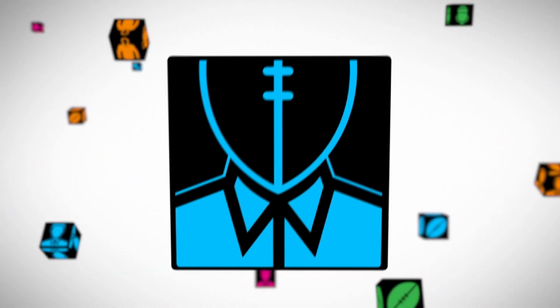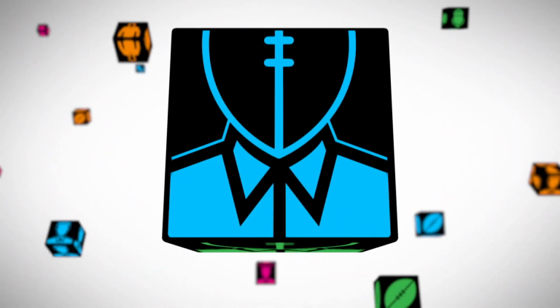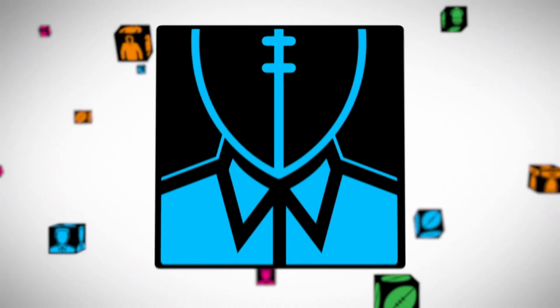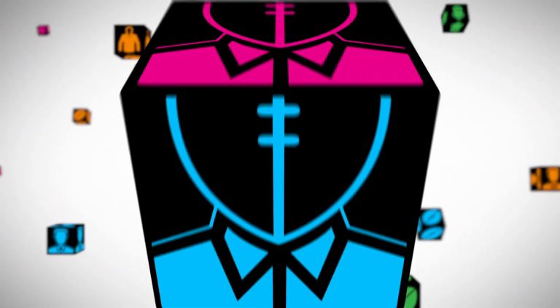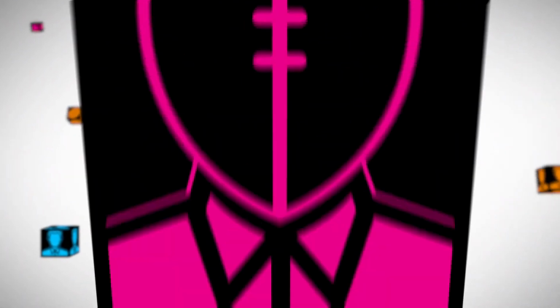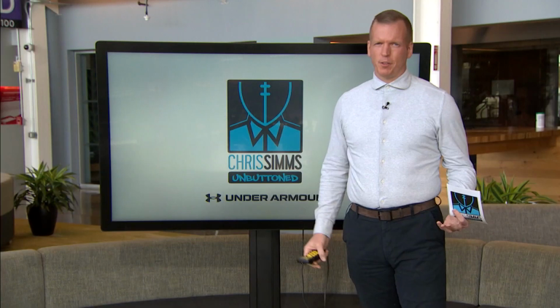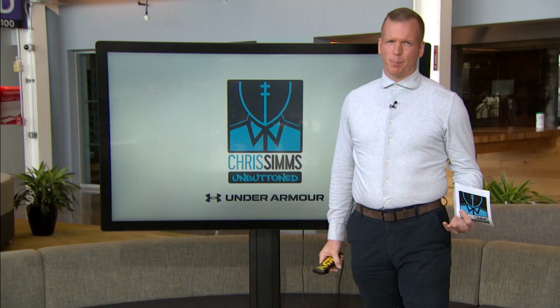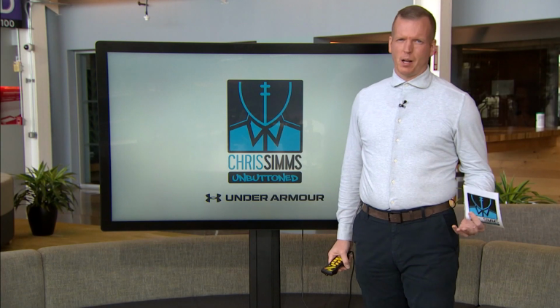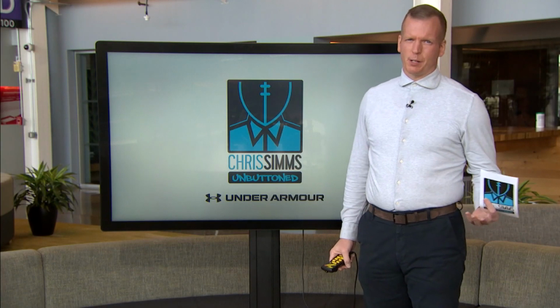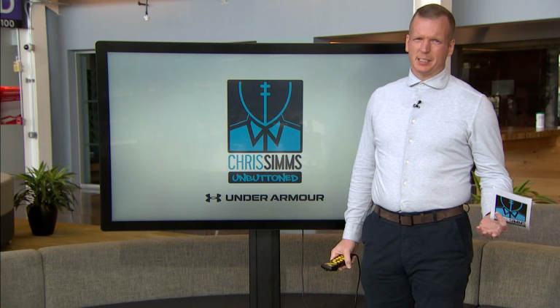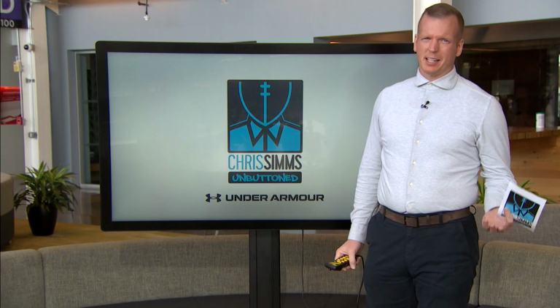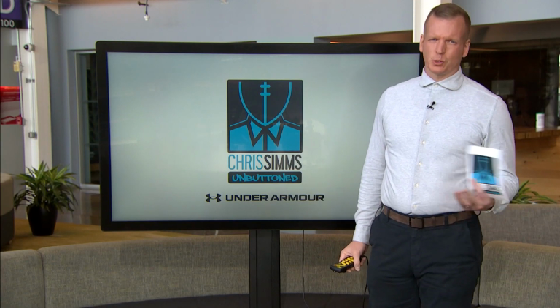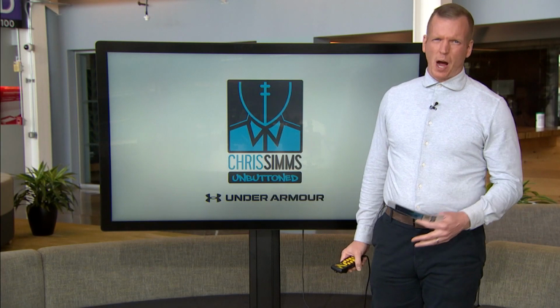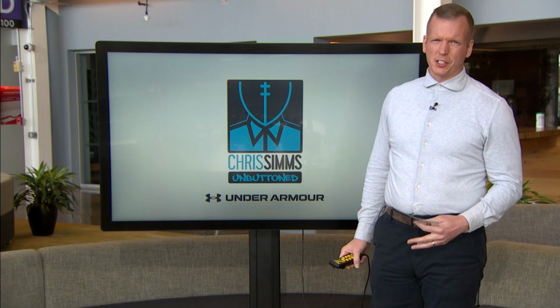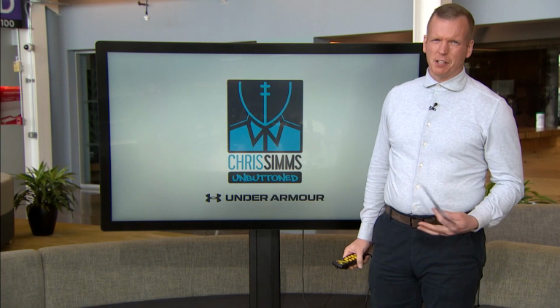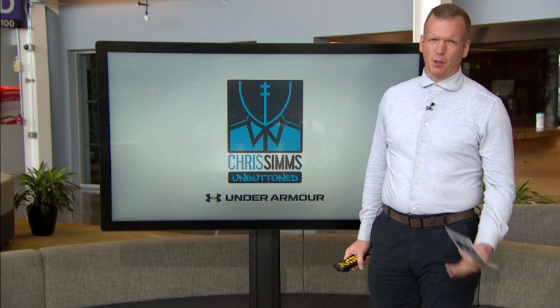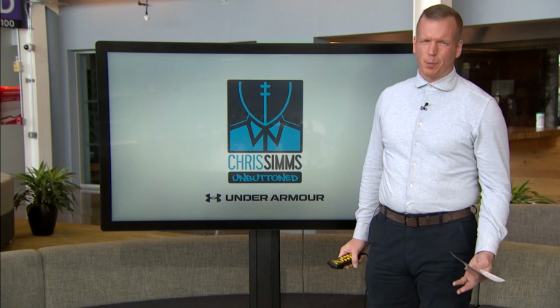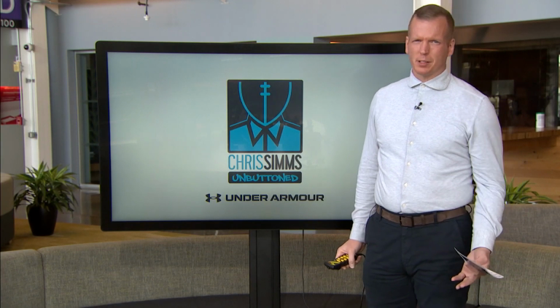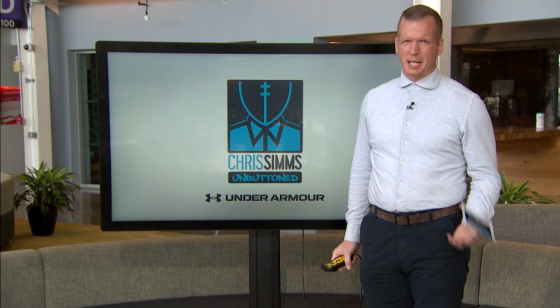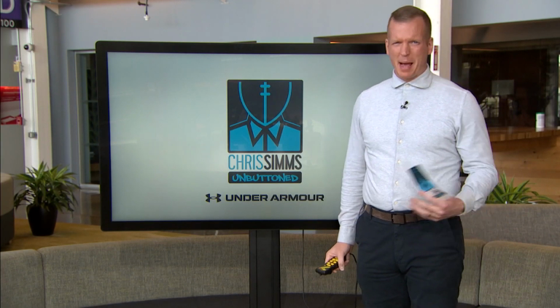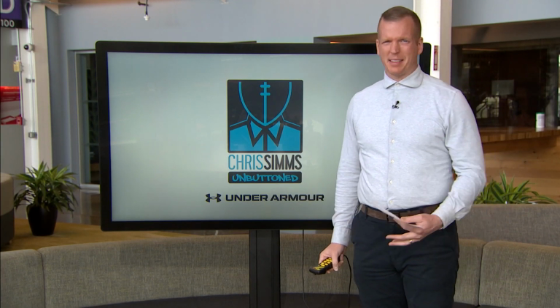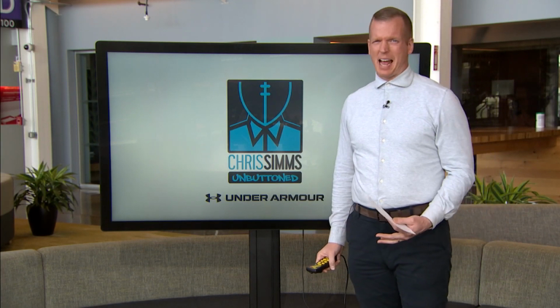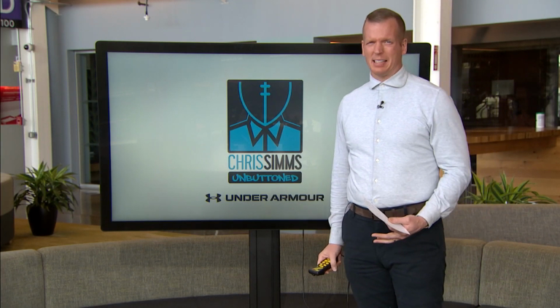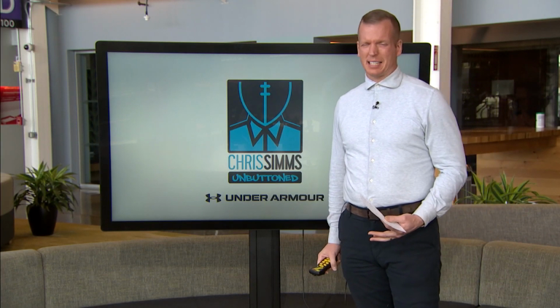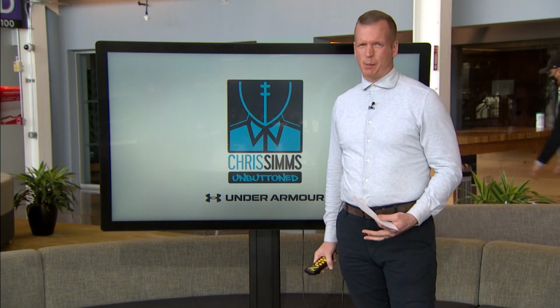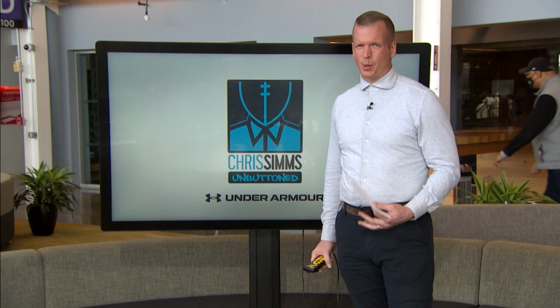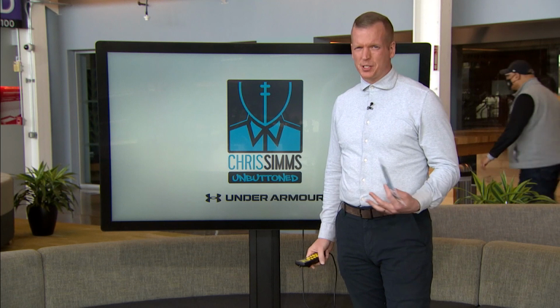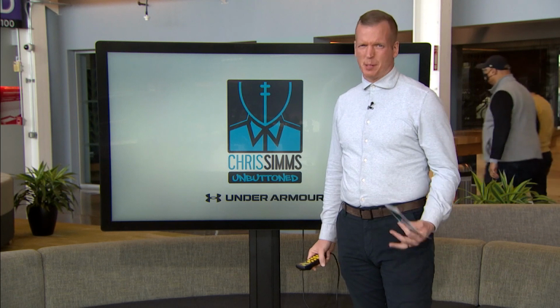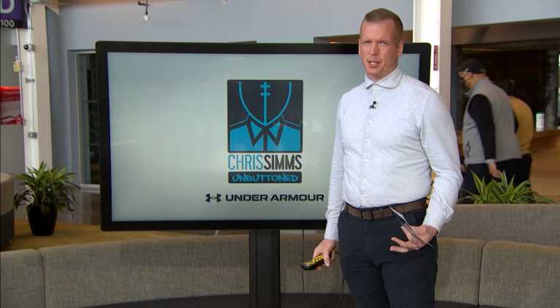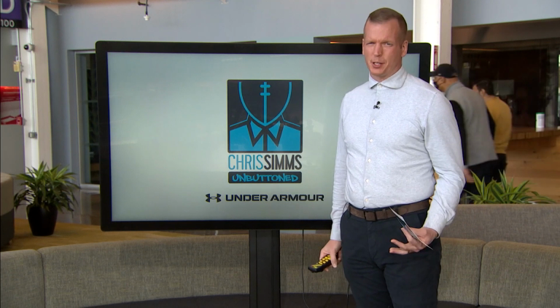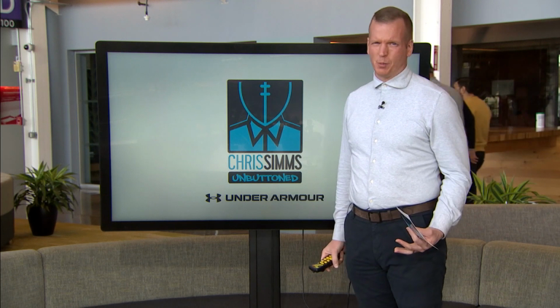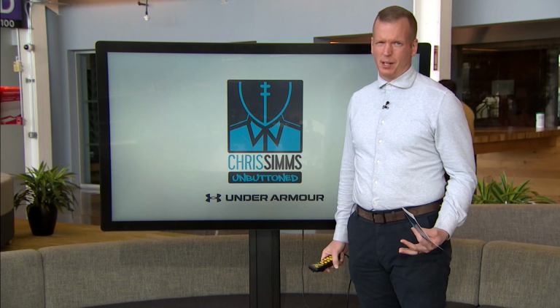Hey, Sunday Night Football — like we said, it's Washington Football Team at the Dallas Cowboys. Going to be a good one.